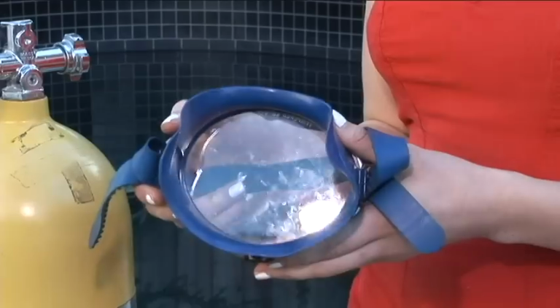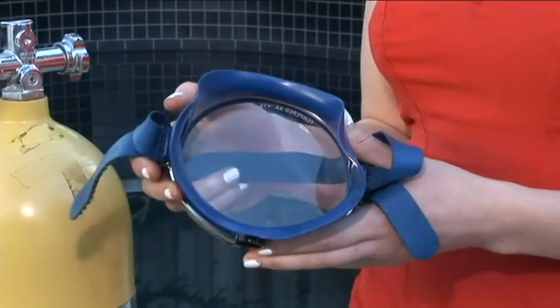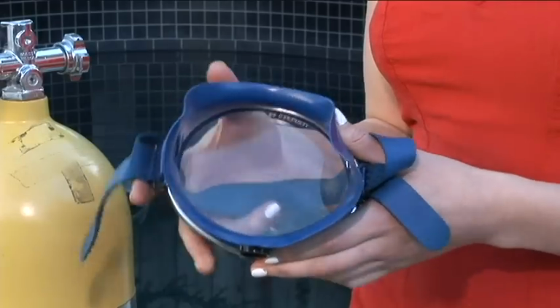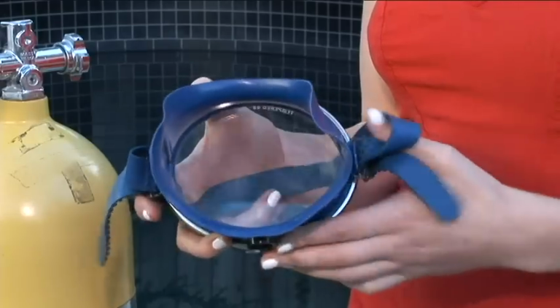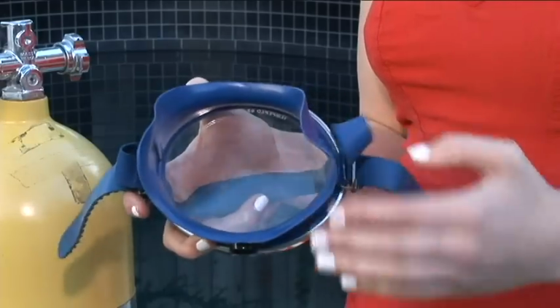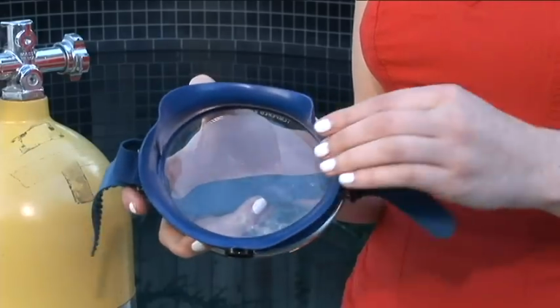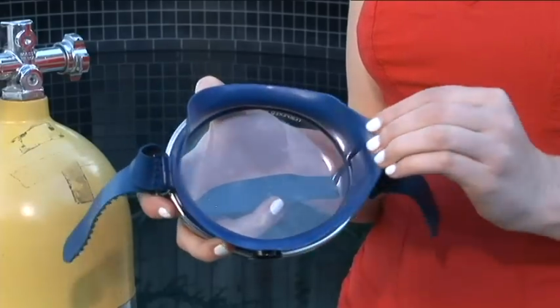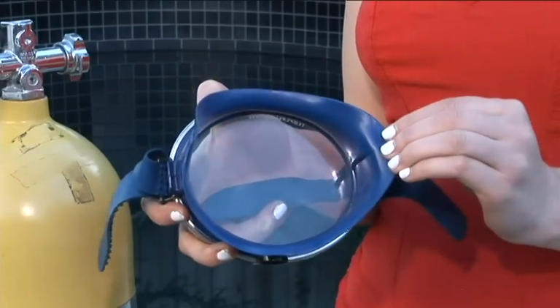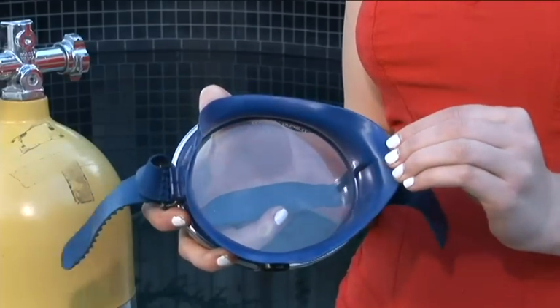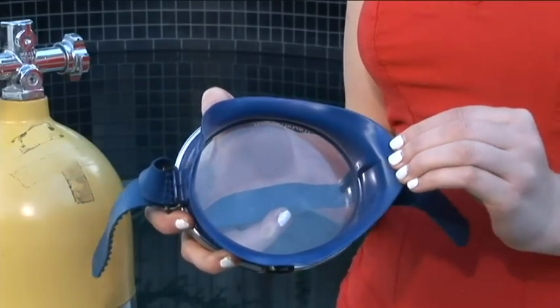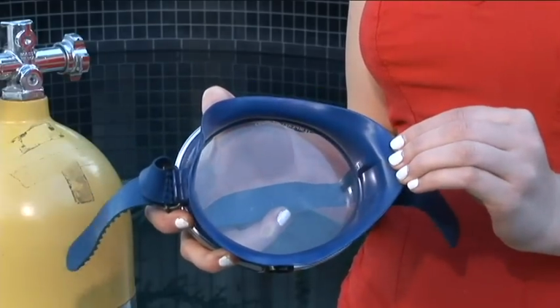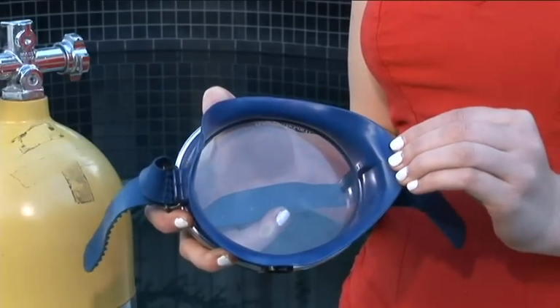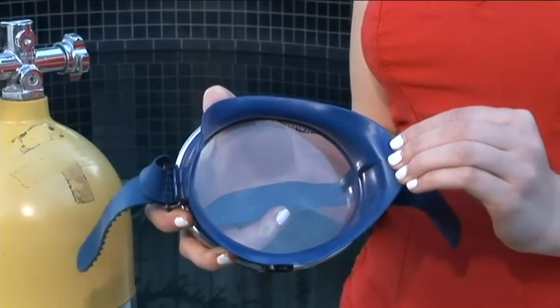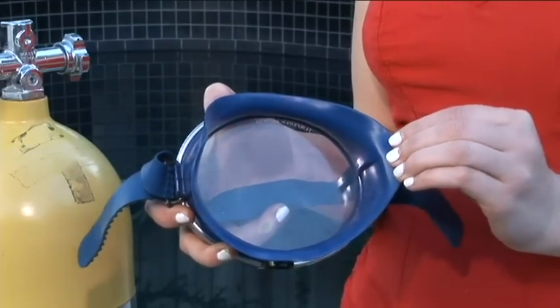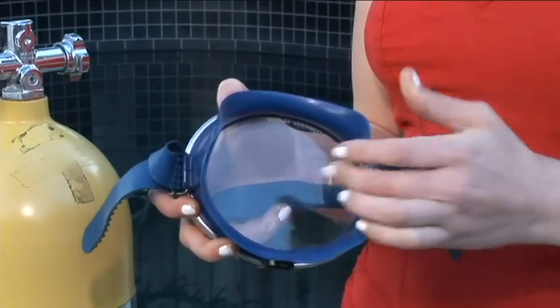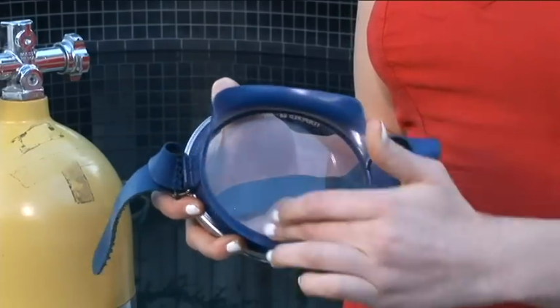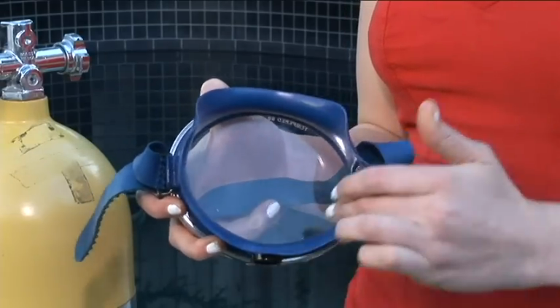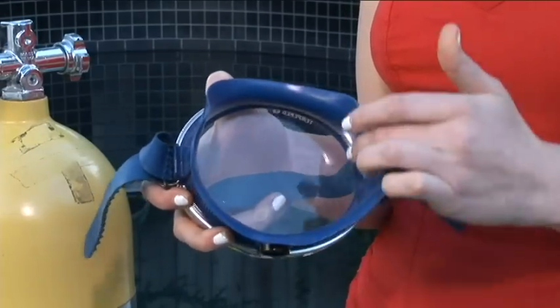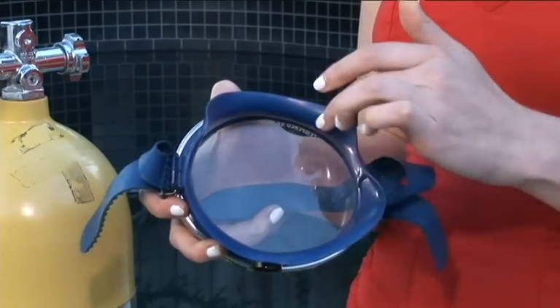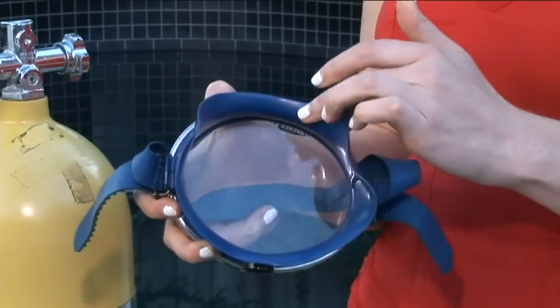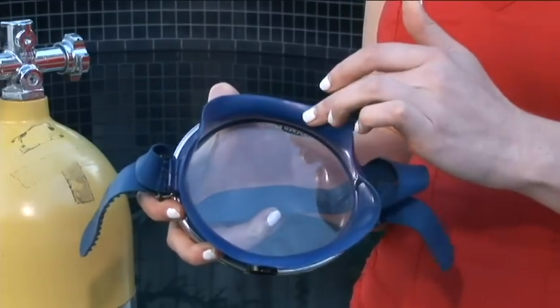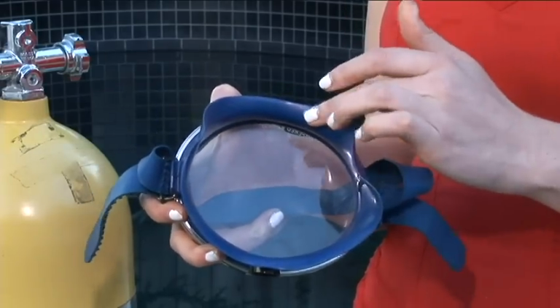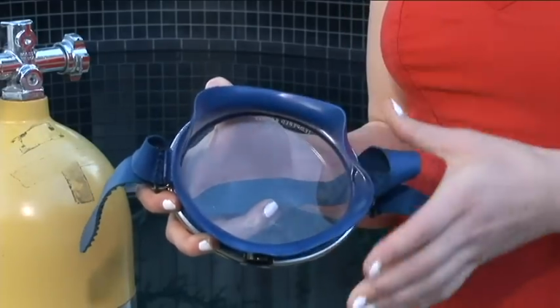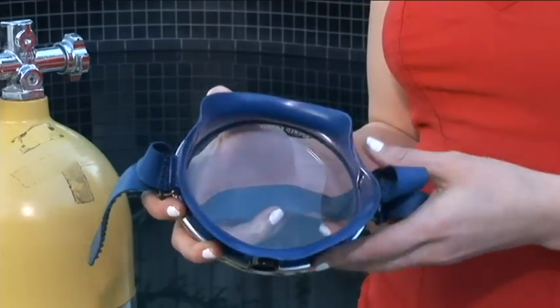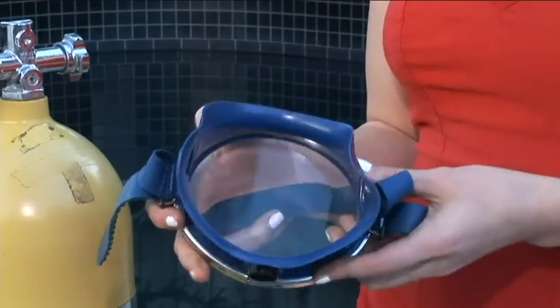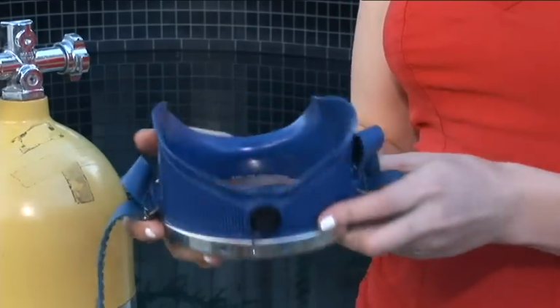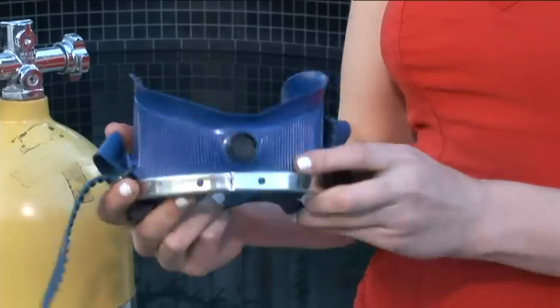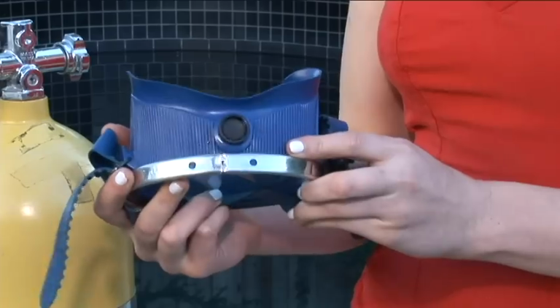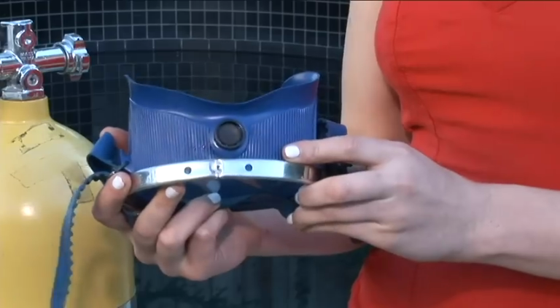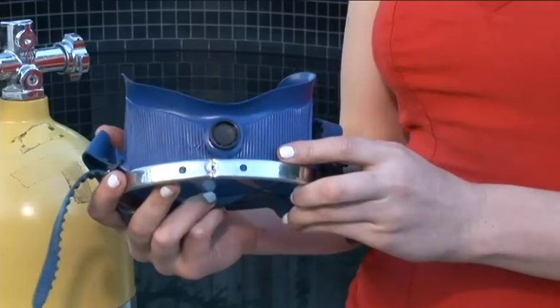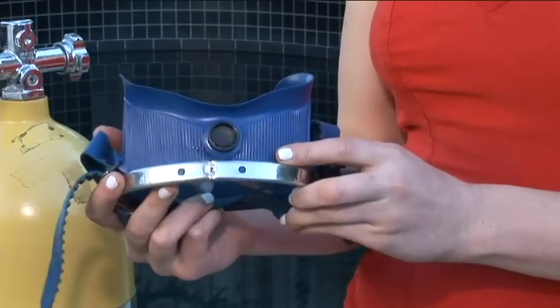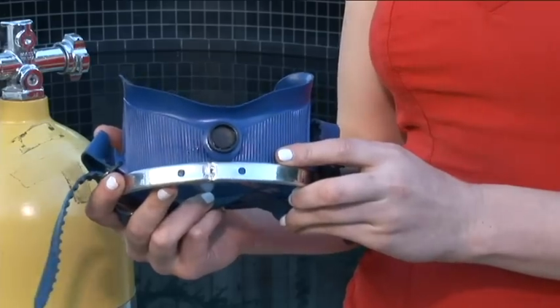Masks of this era didn't have equalizing pockets and had only a single skirt instead of a double one. This made getting a good seal tough.